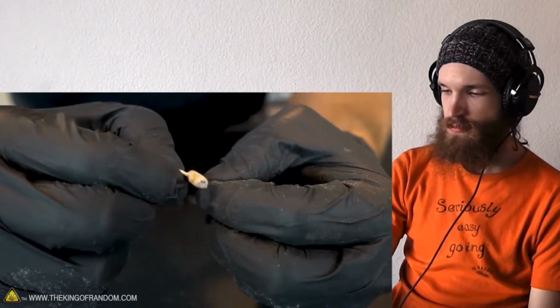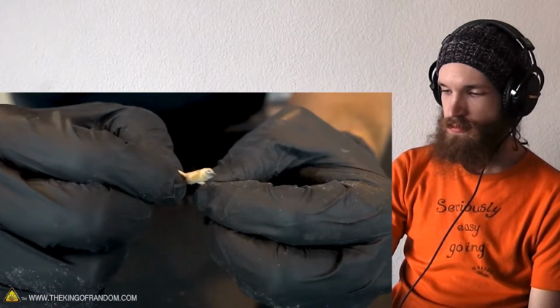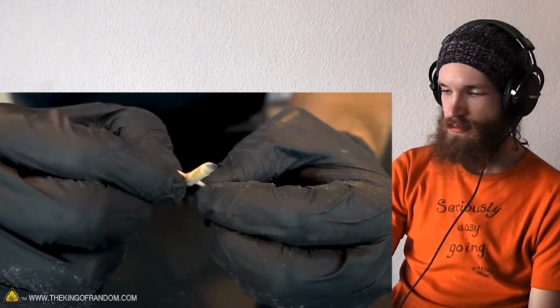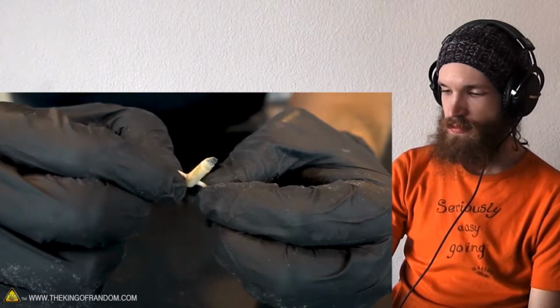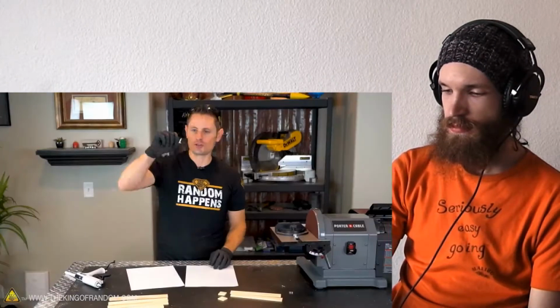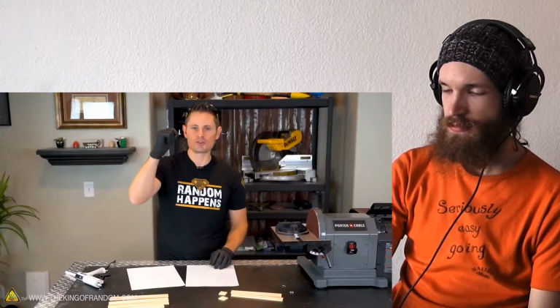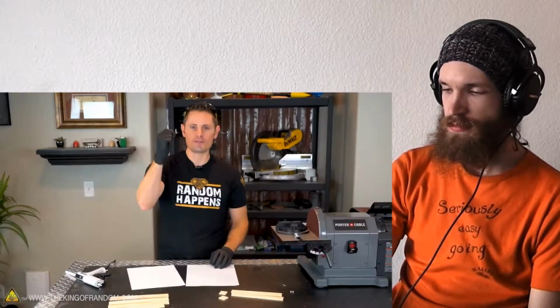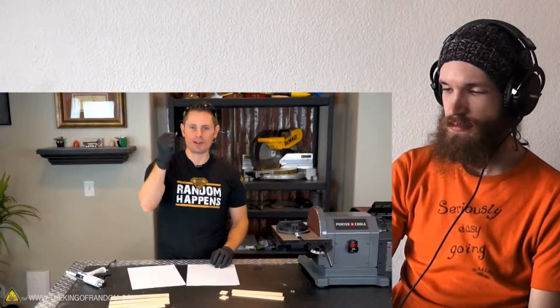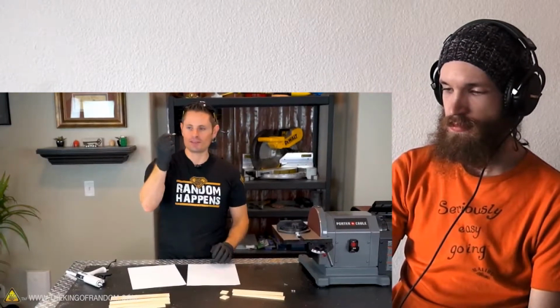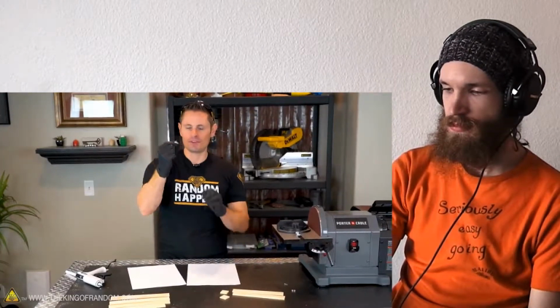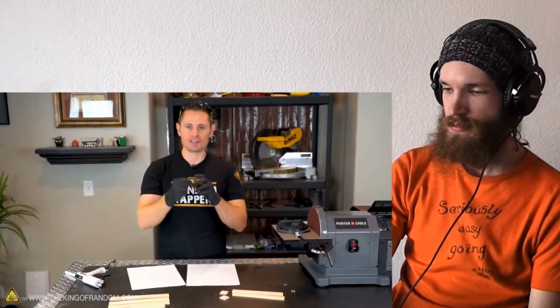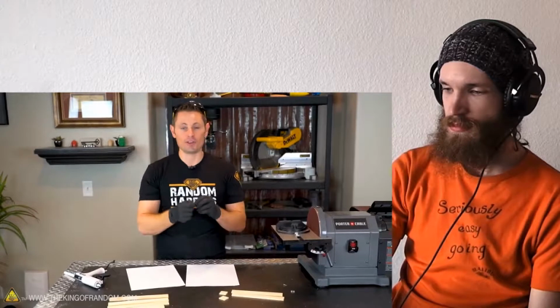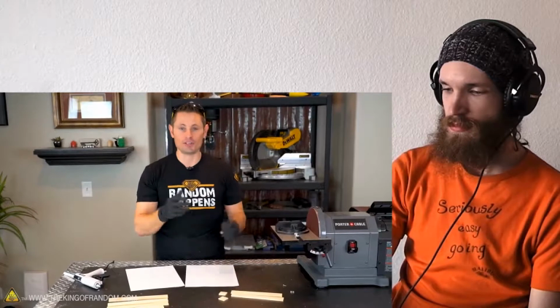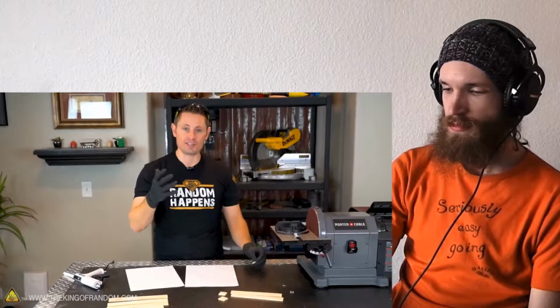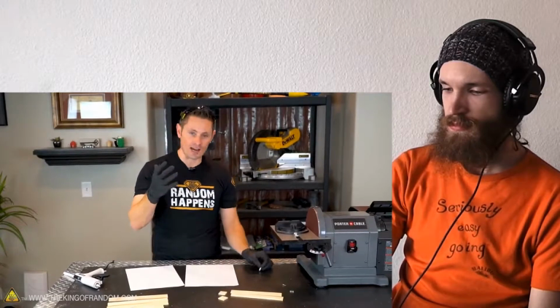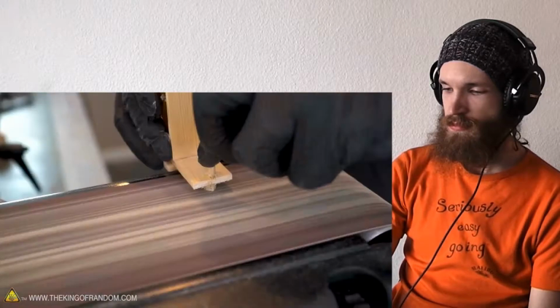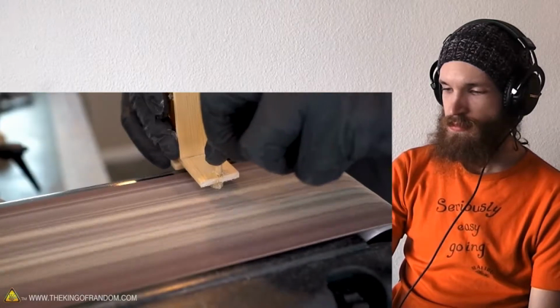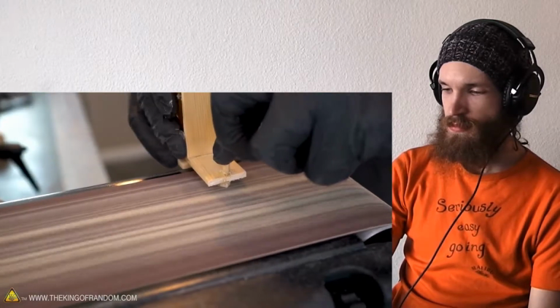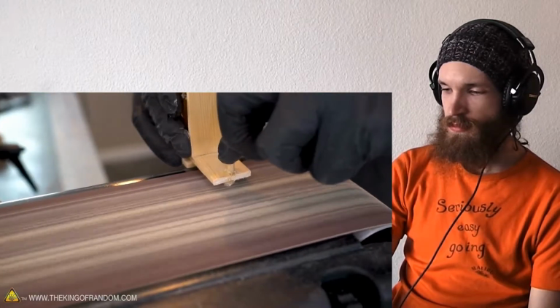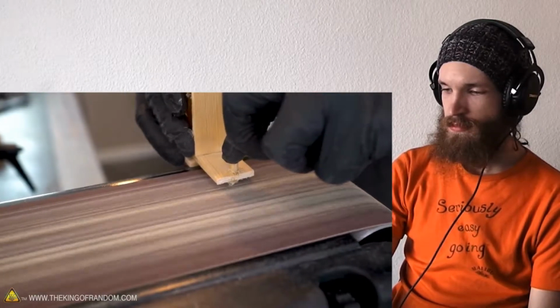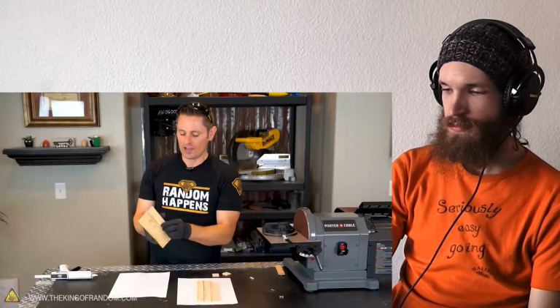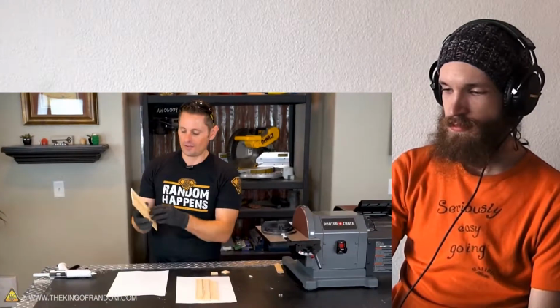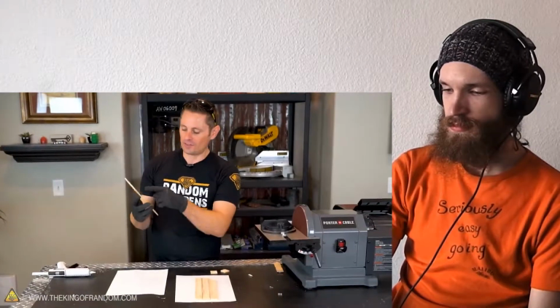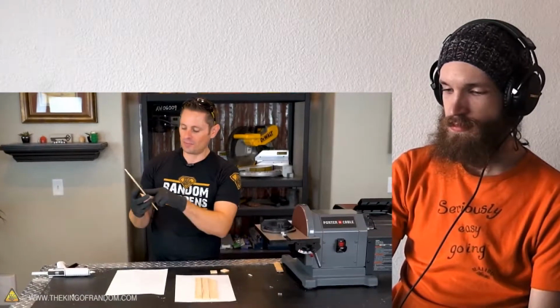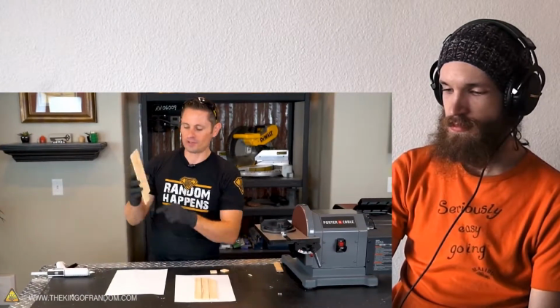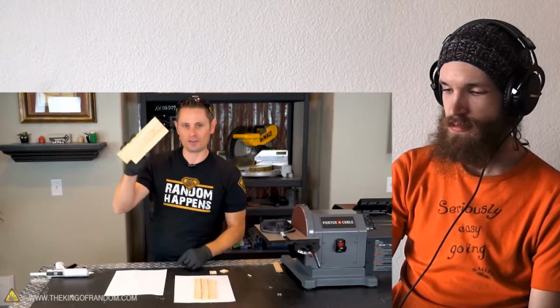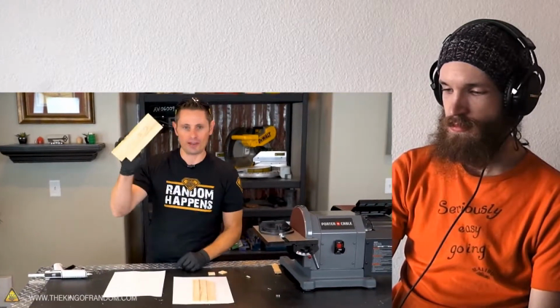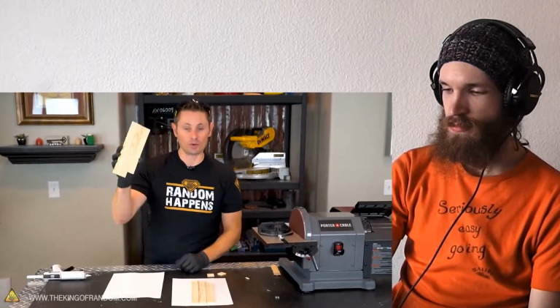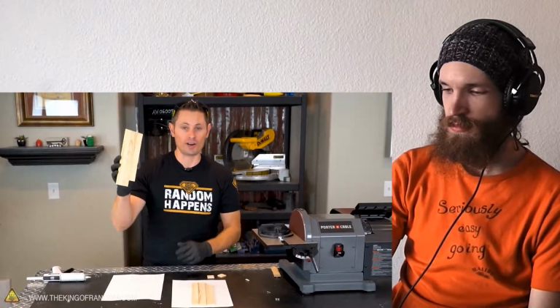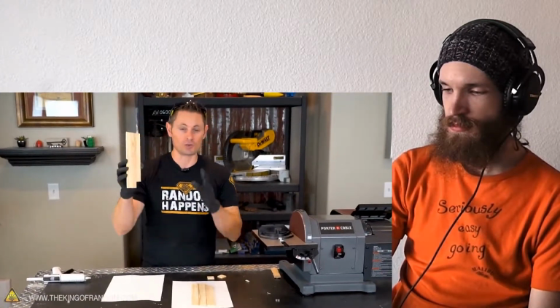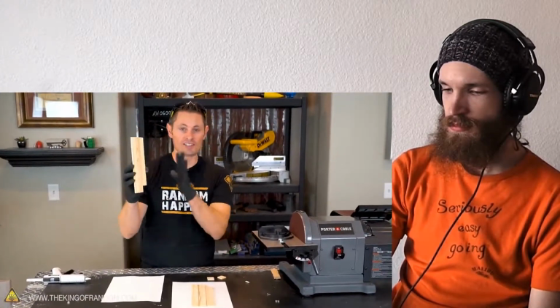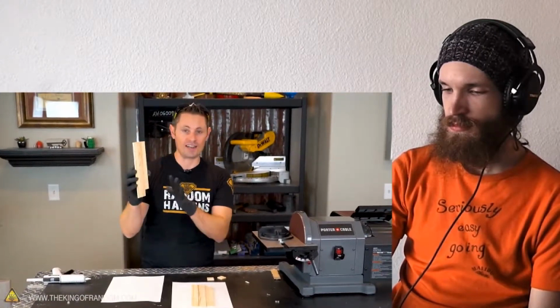Our little screwdriver mechanism is finished and now we can jump into action. If you have any bits of paper stuck on the back, don't worry about it because we're going to sand those off.